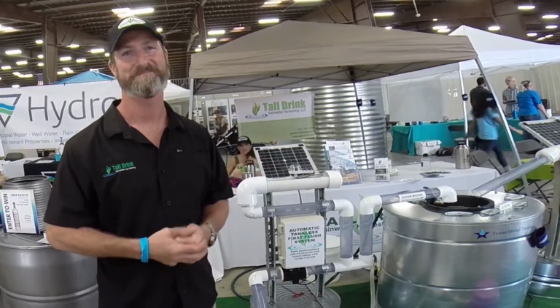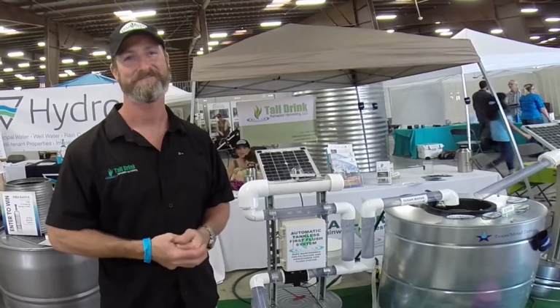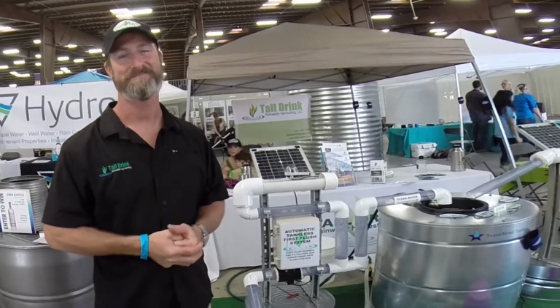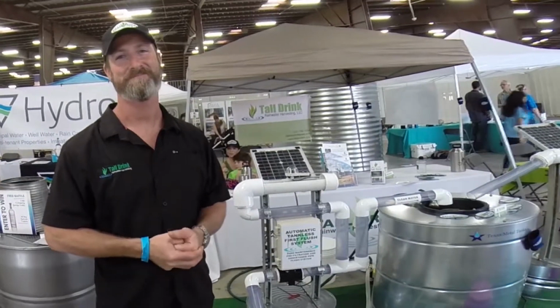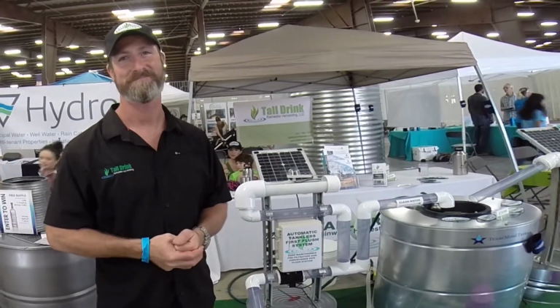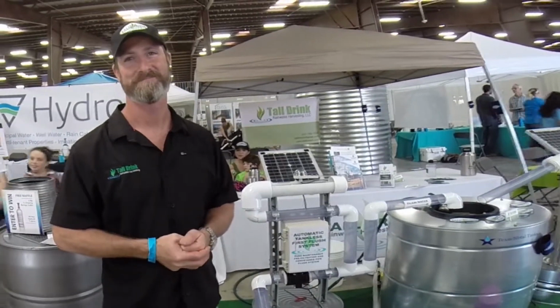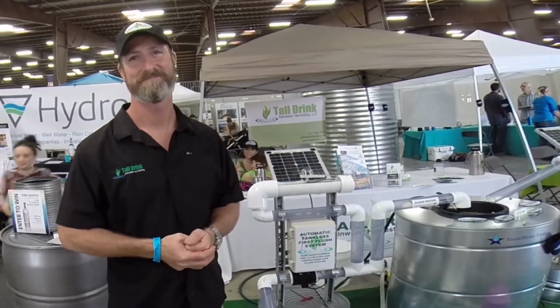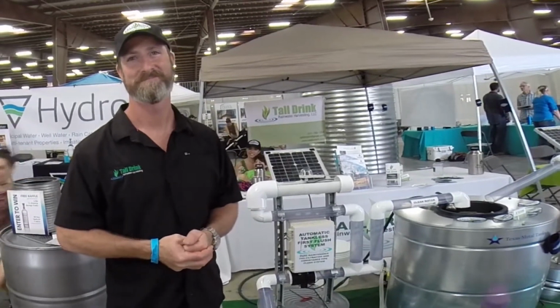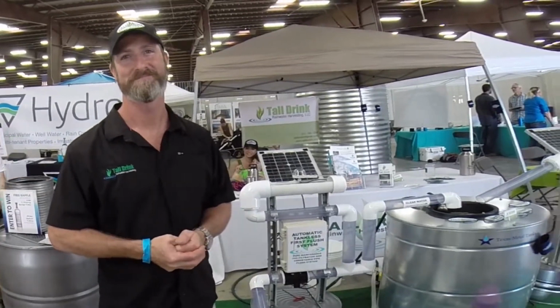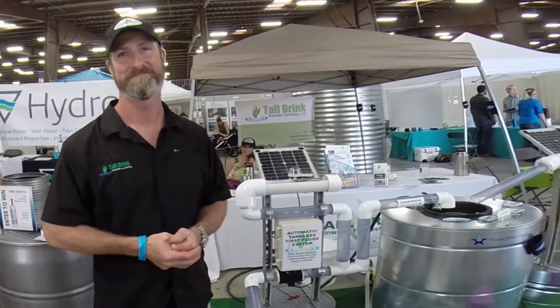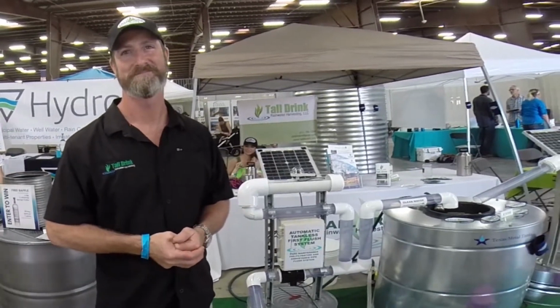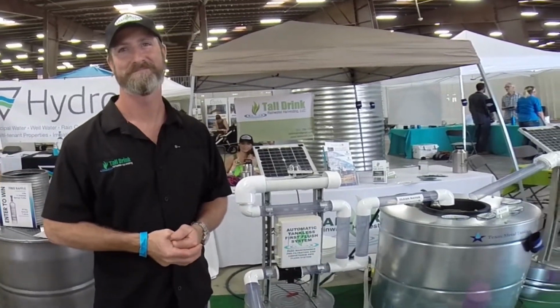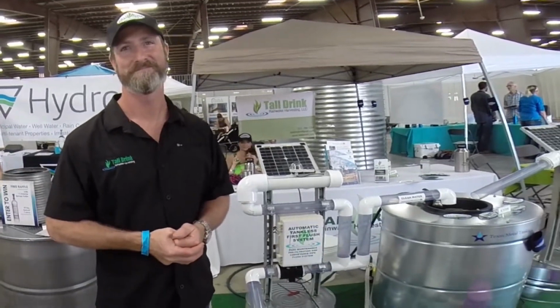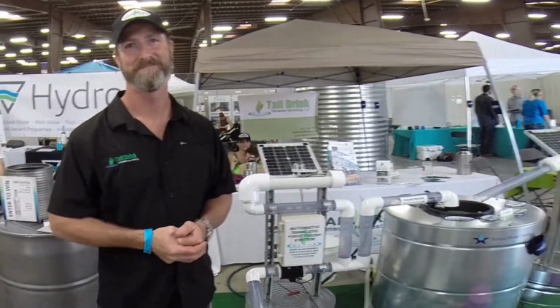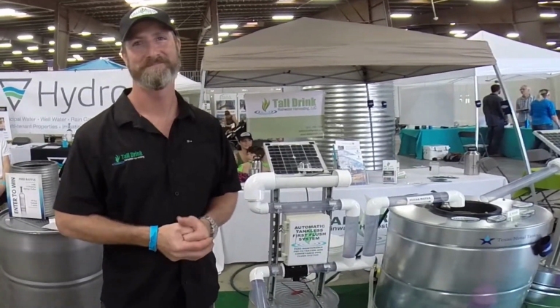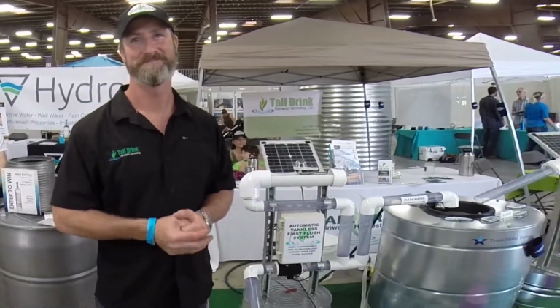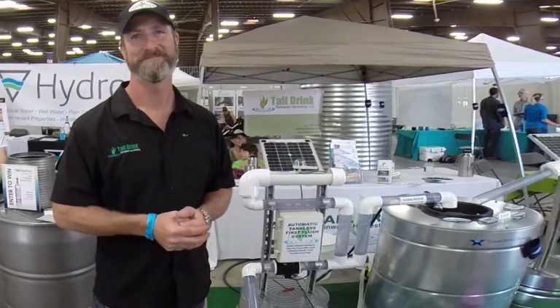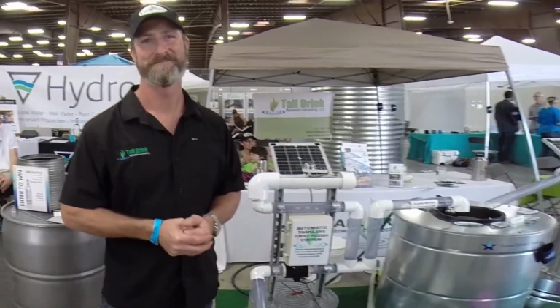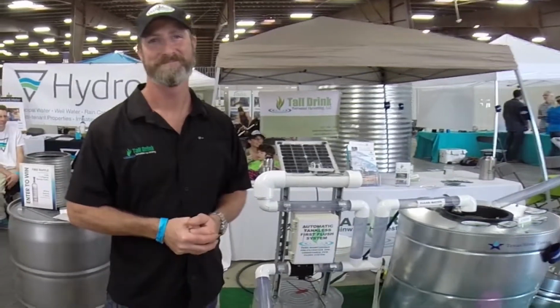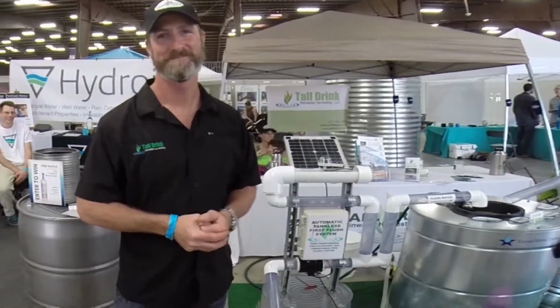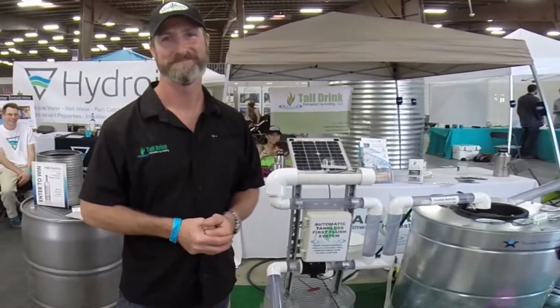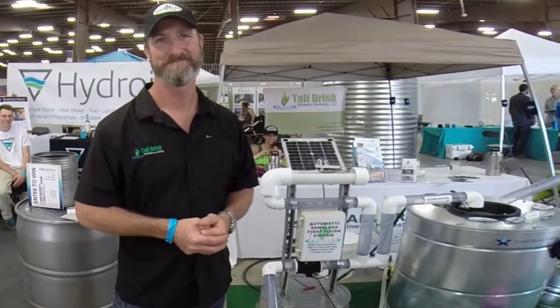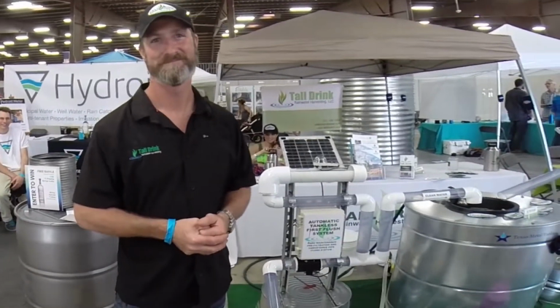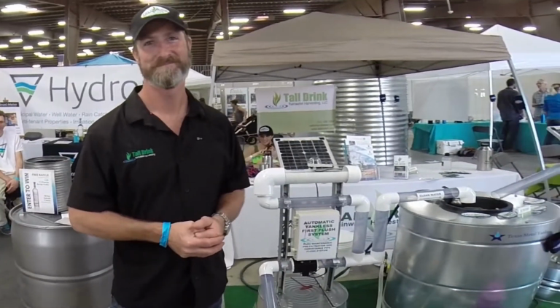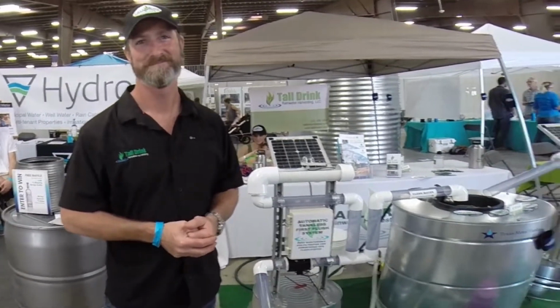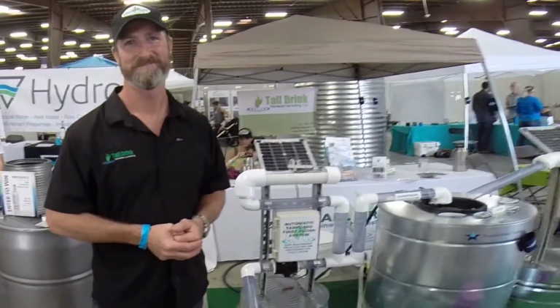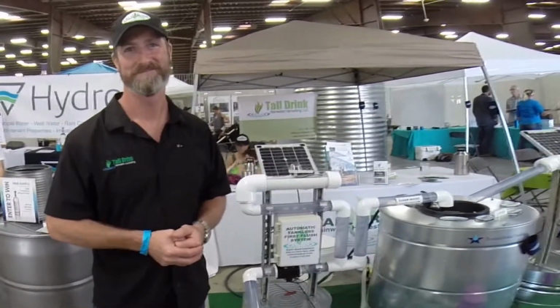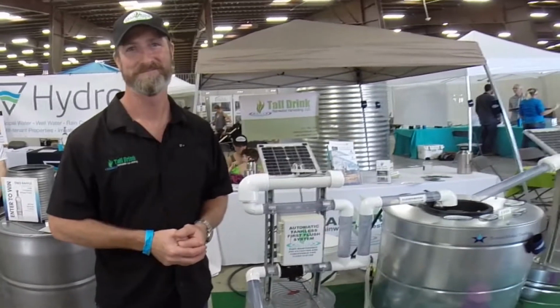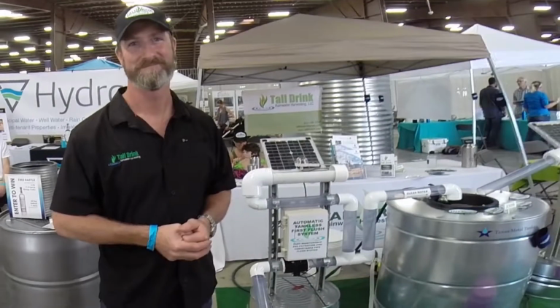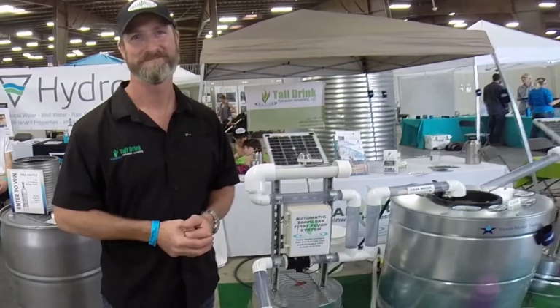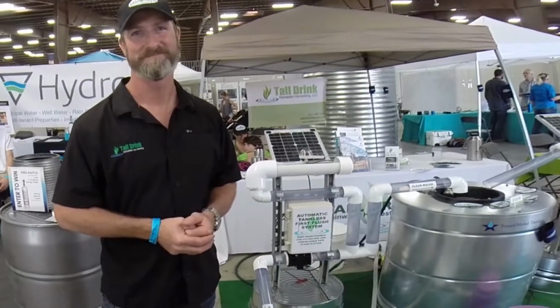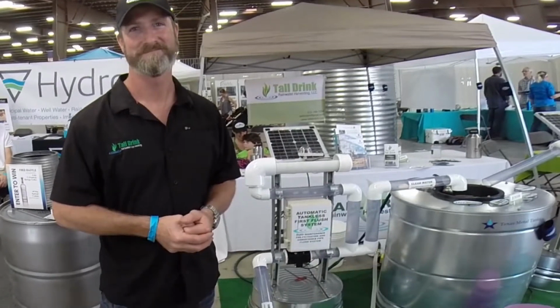Well, thank you so much, Zach. We learned a lot about this first flush system. One more question: